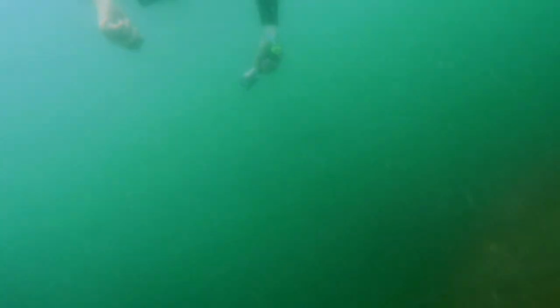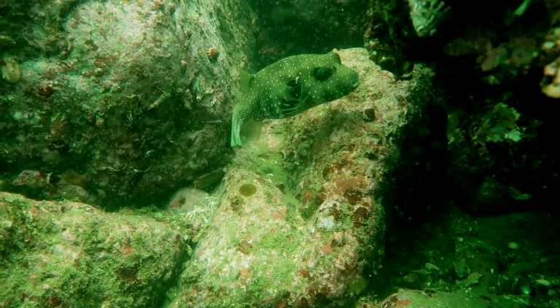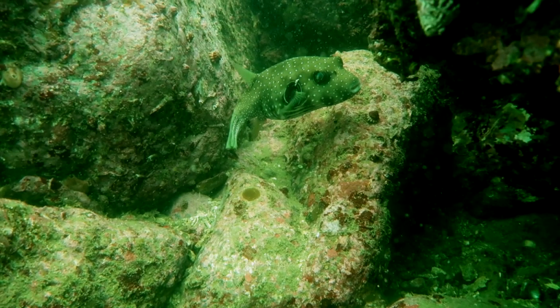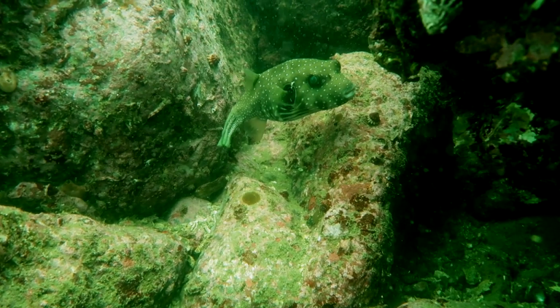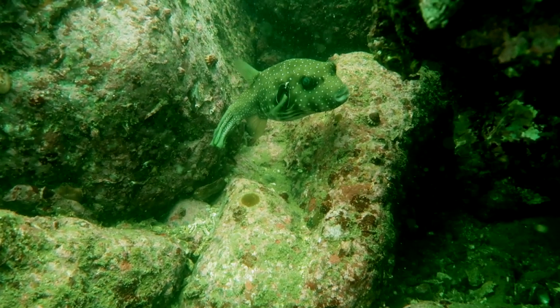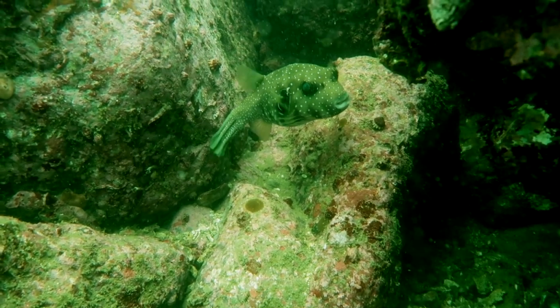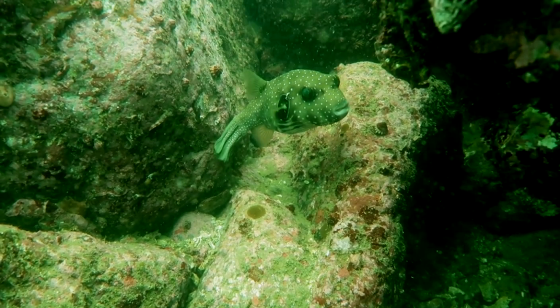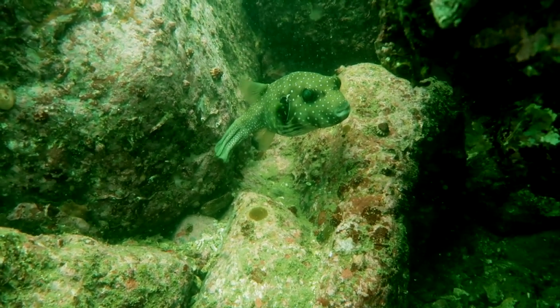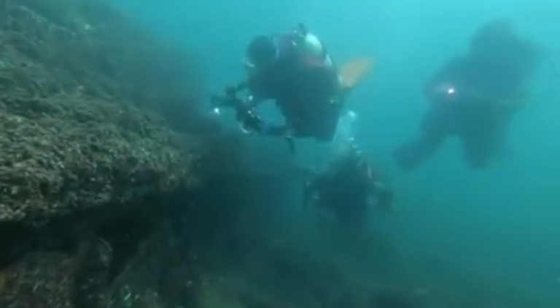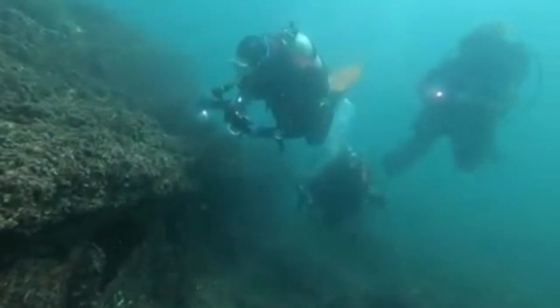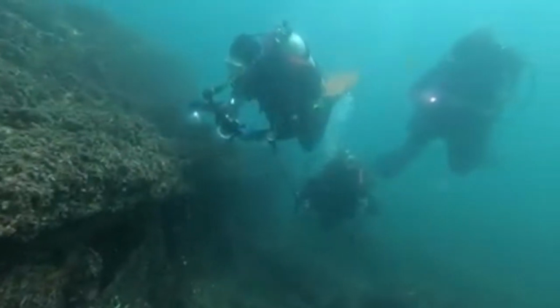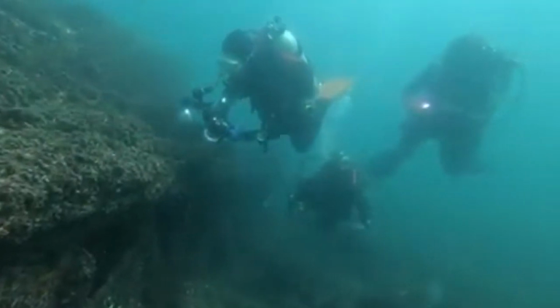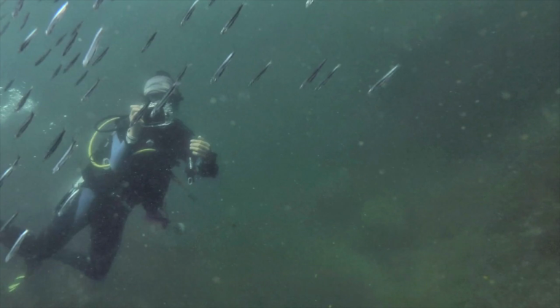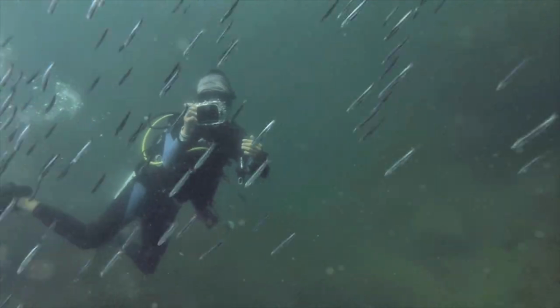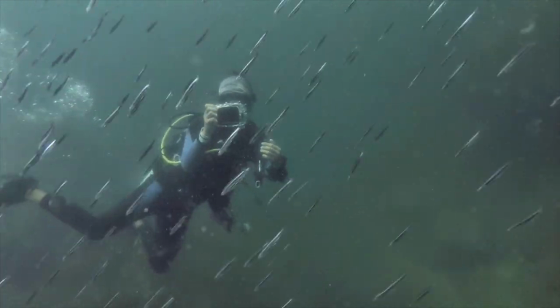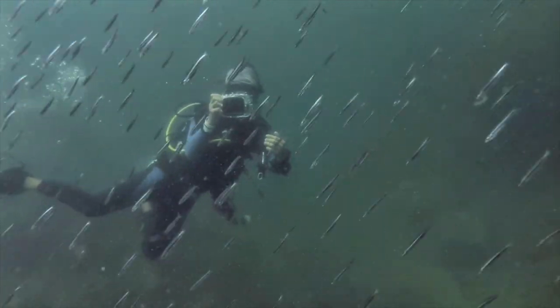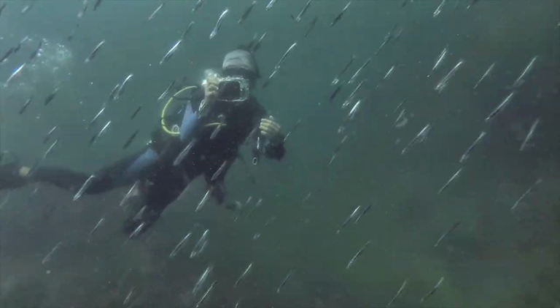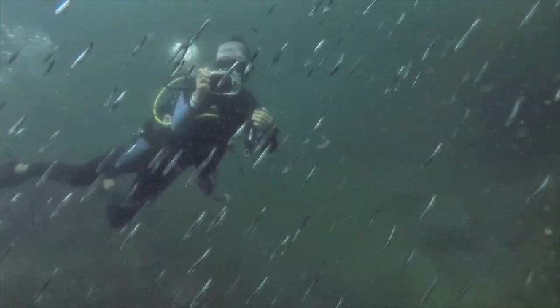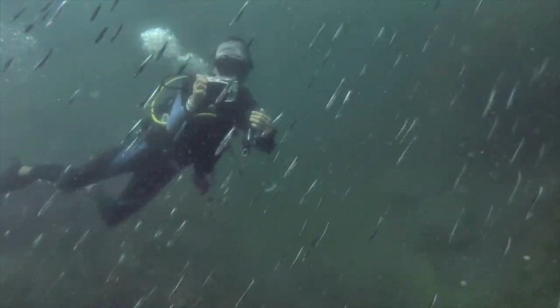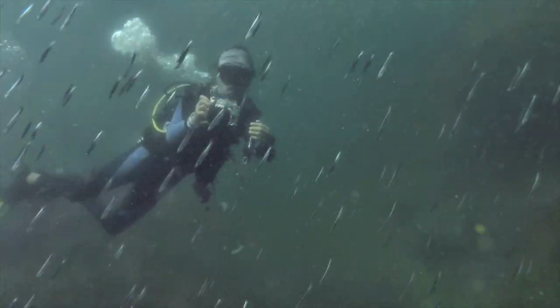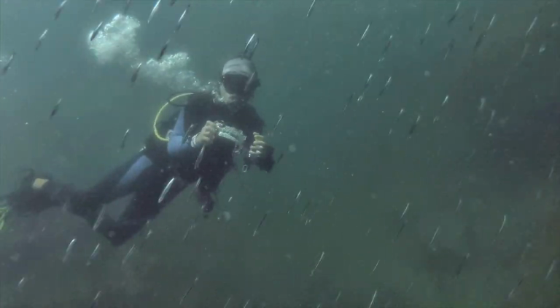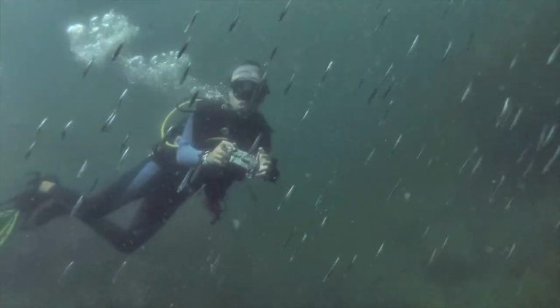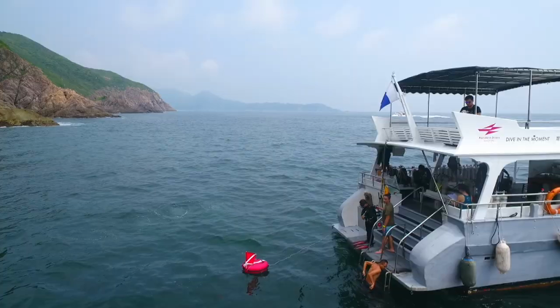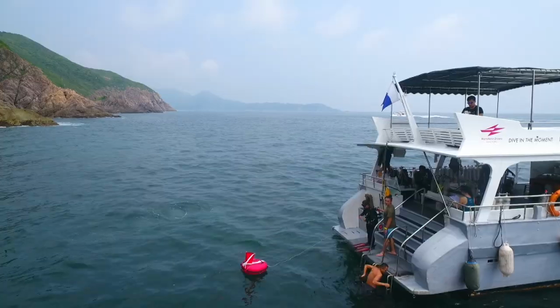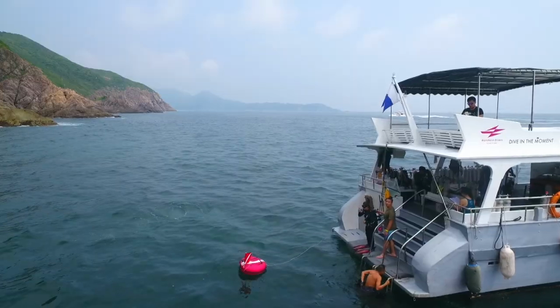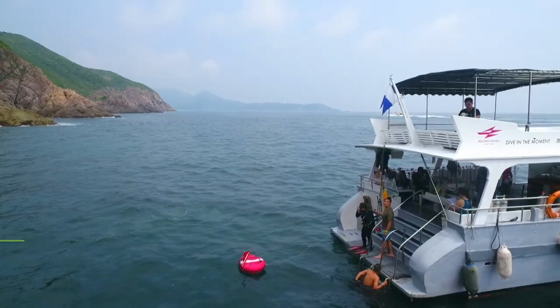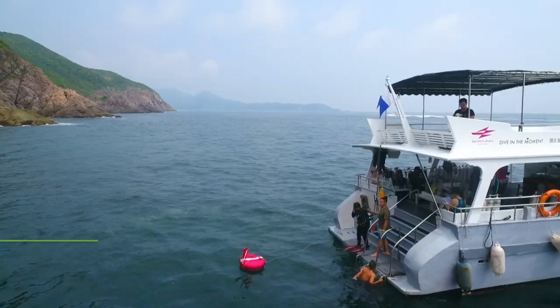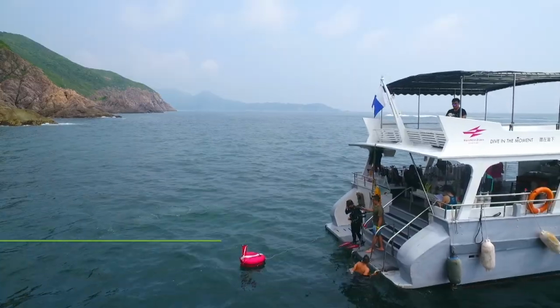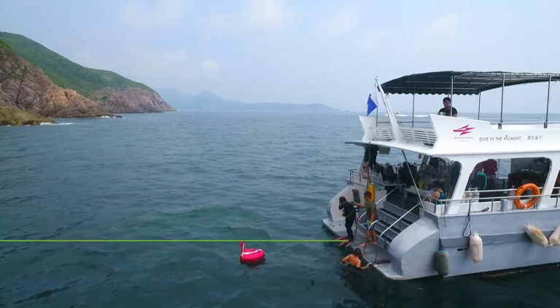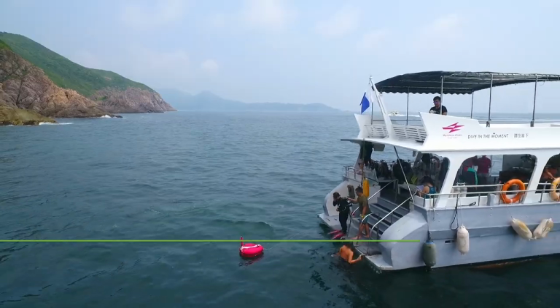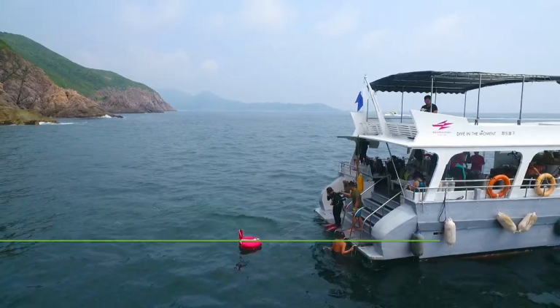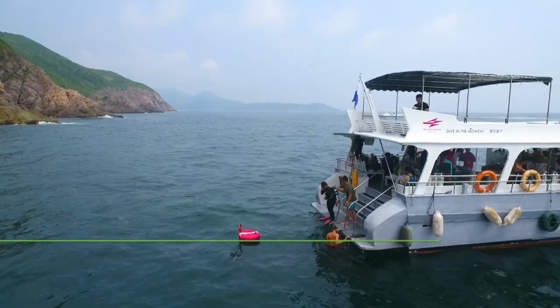Clear waters, puffer fish and a shipwreck. We are scuba diving in Hong Kong and this is Drone and Phone.